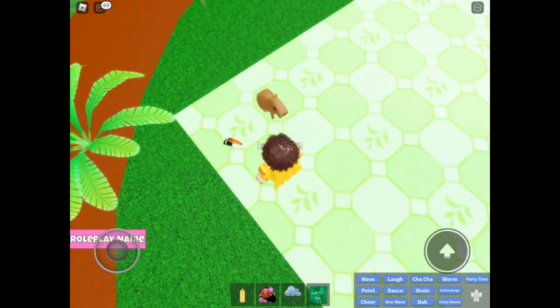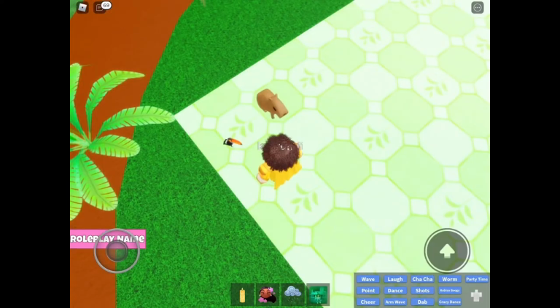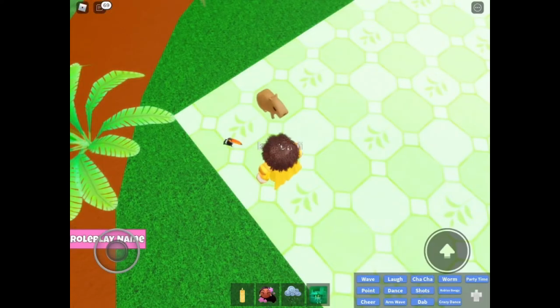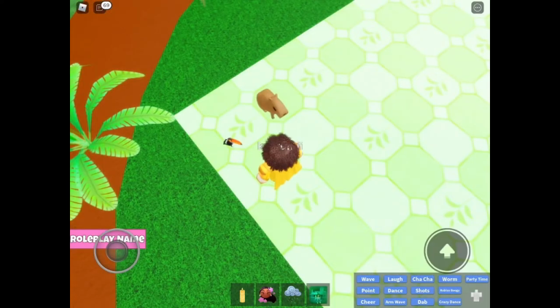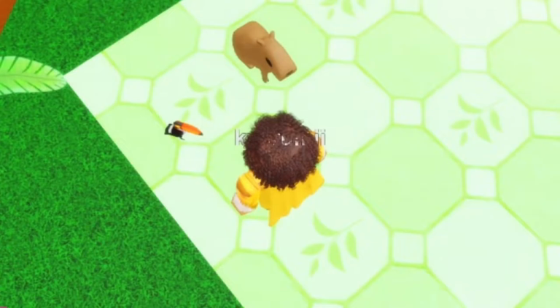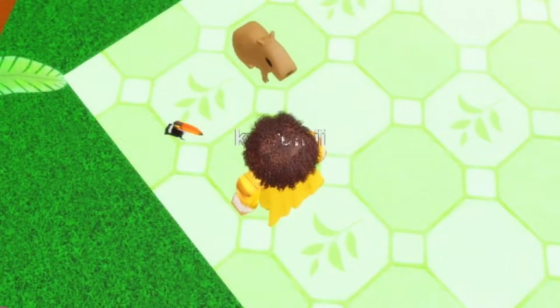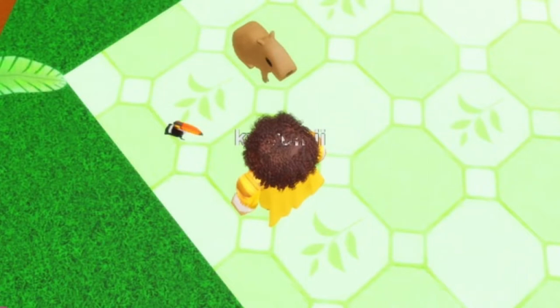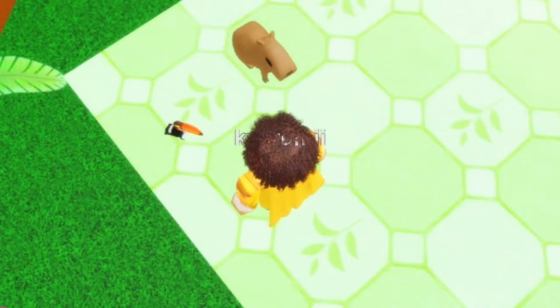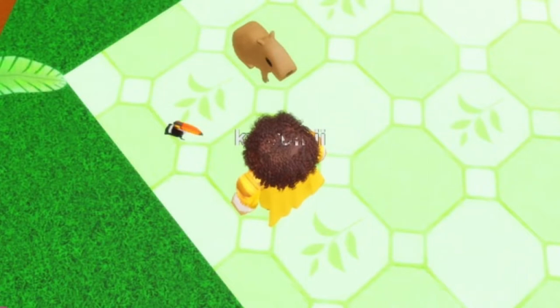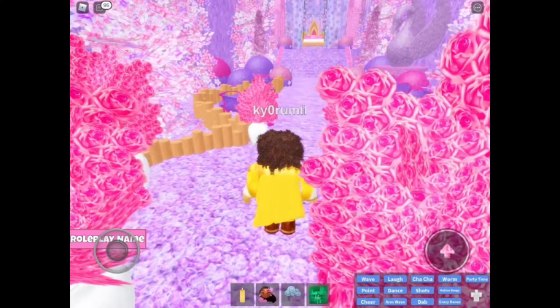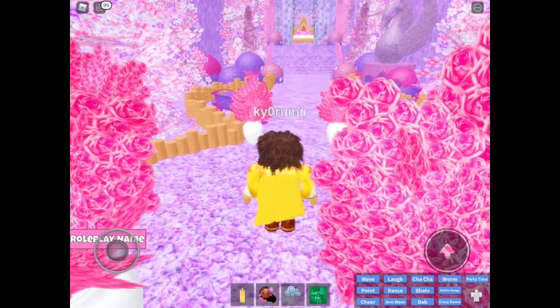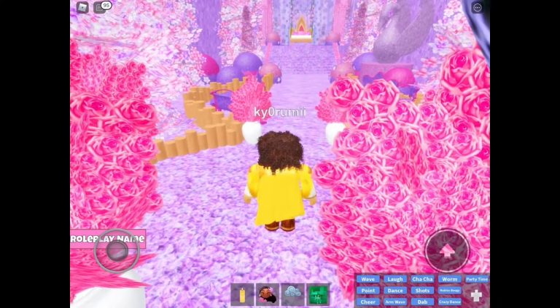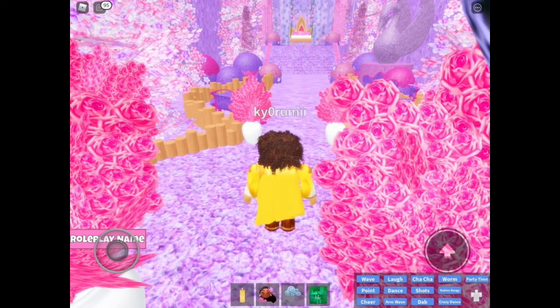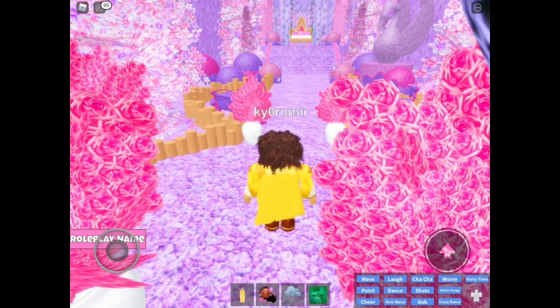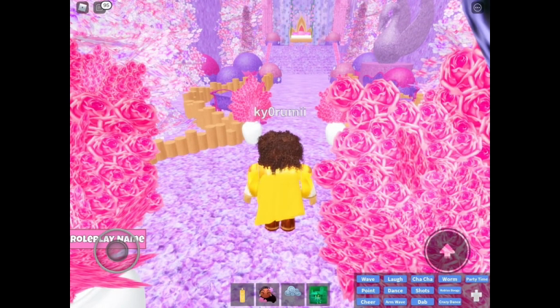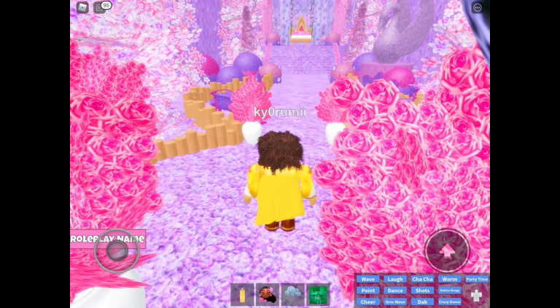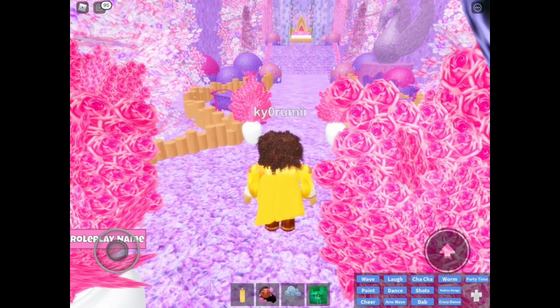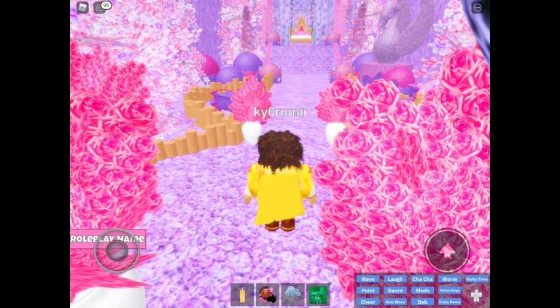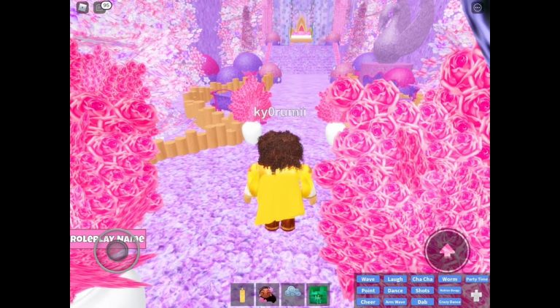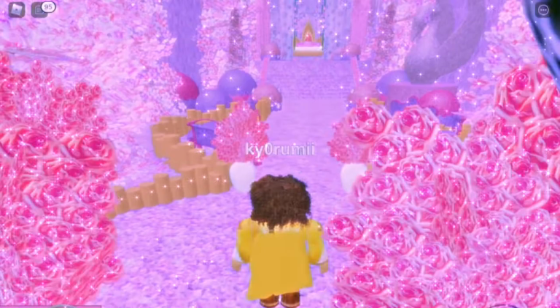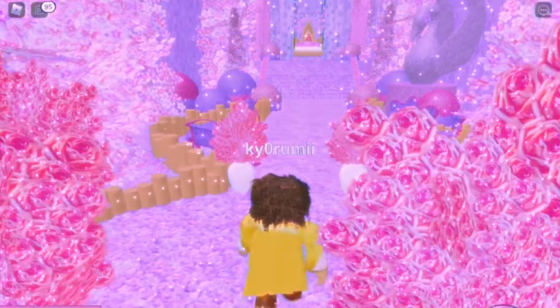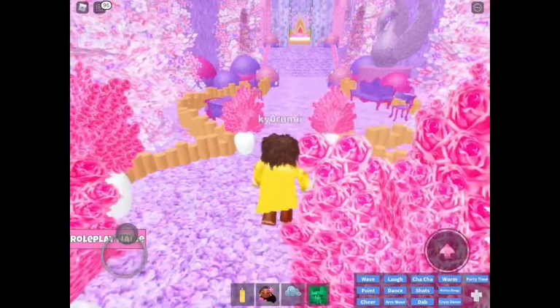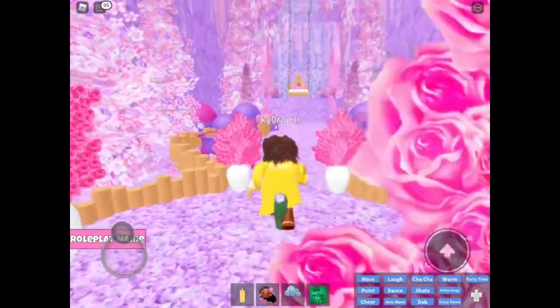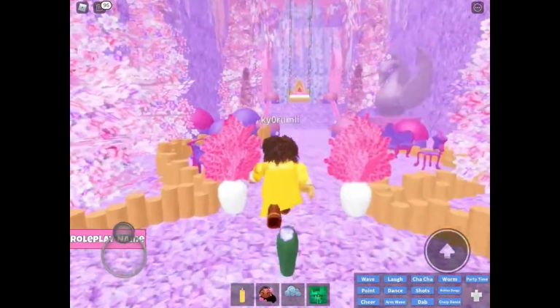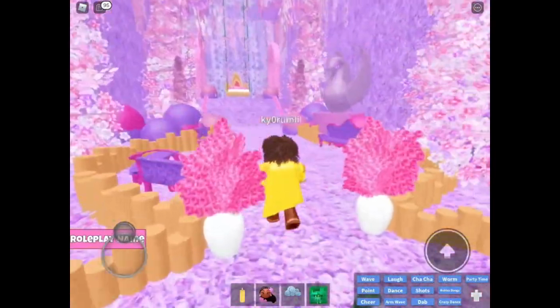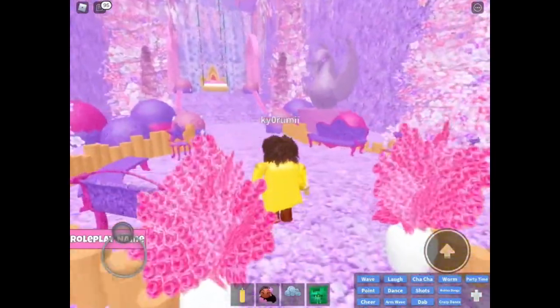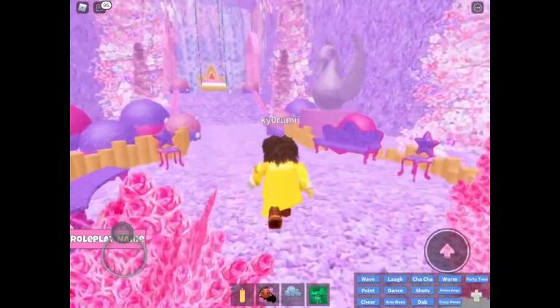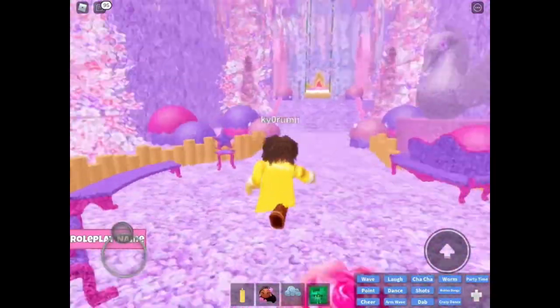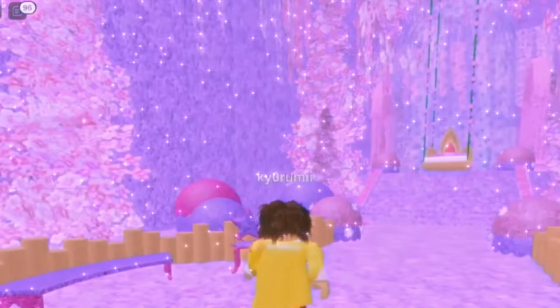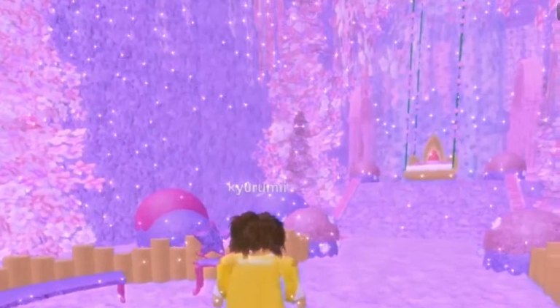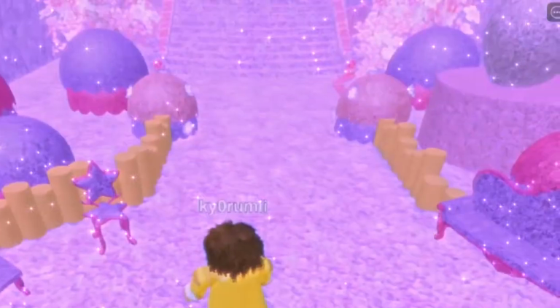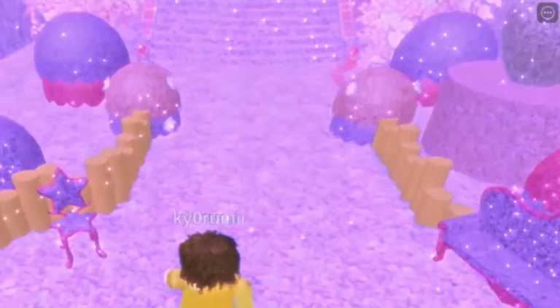Oh, hello there, so cute! Oh wow, Isabela's room is probably the prettiest. I like the details and the flowers, it's super beautiful.